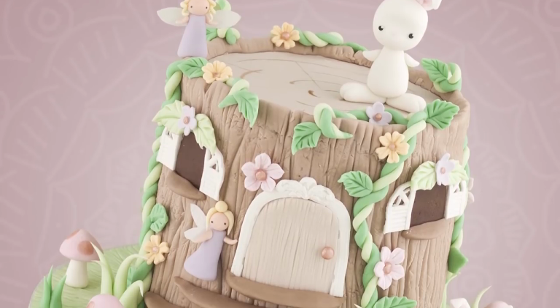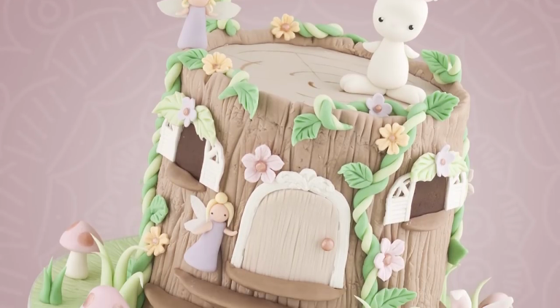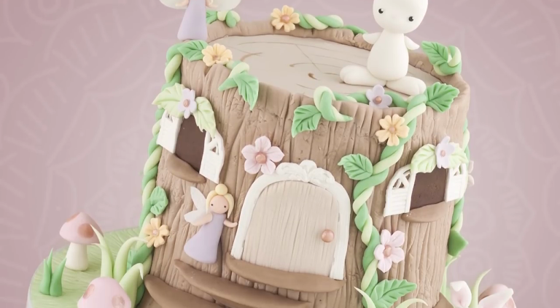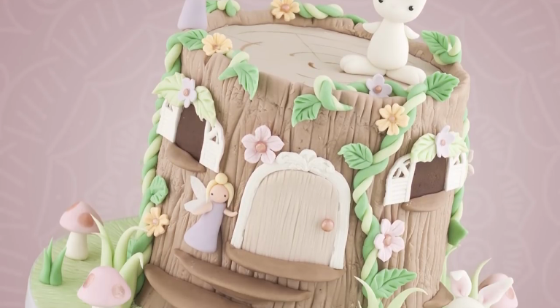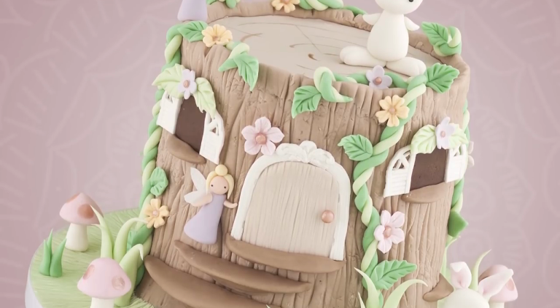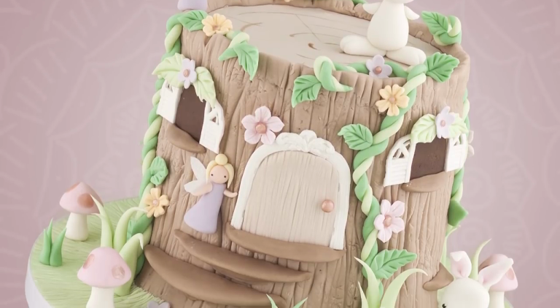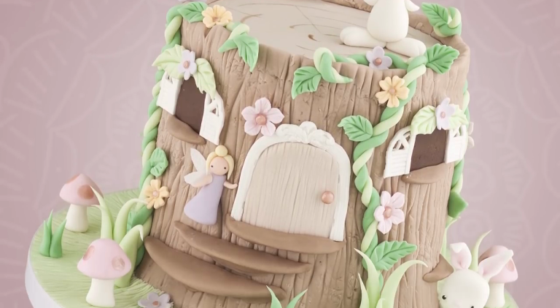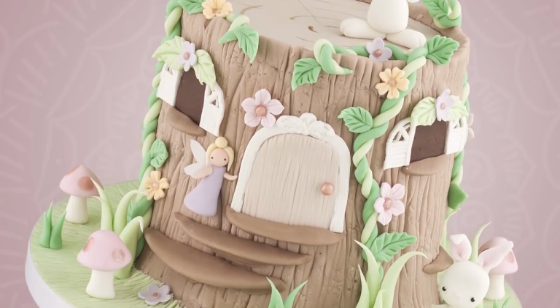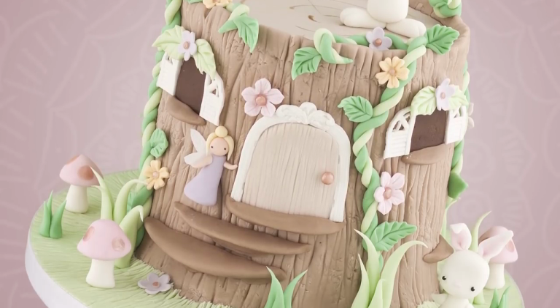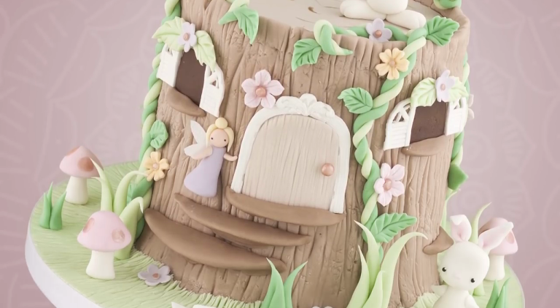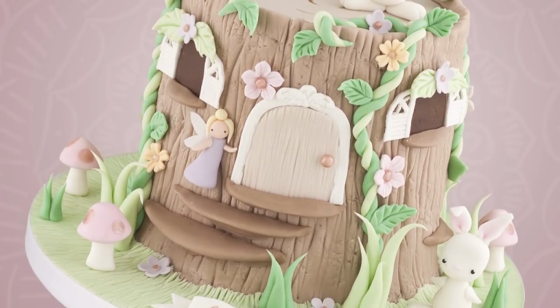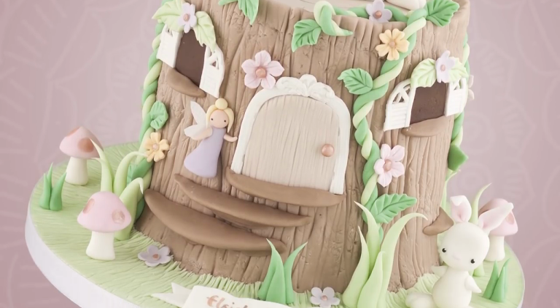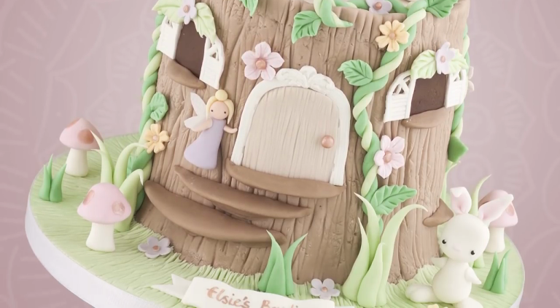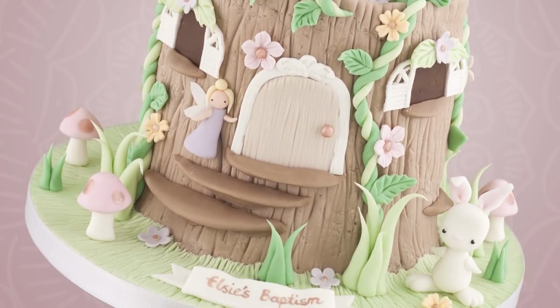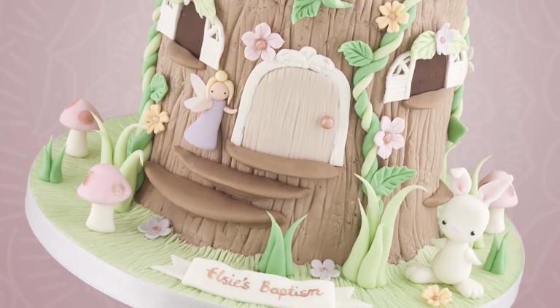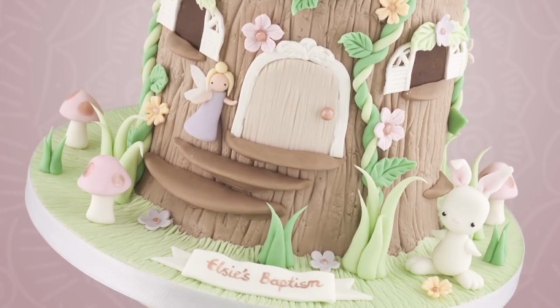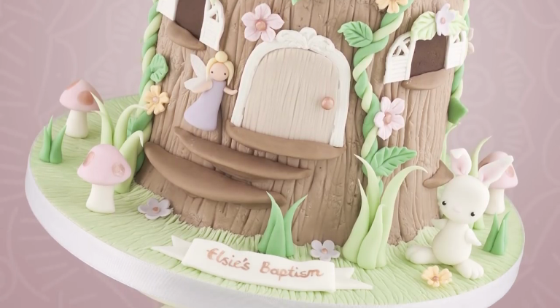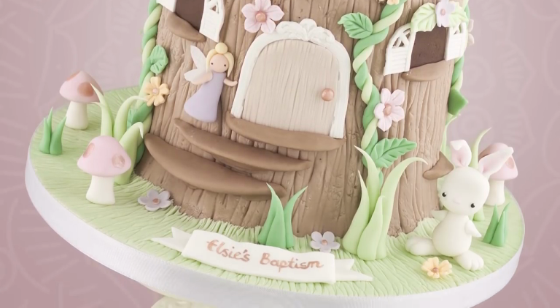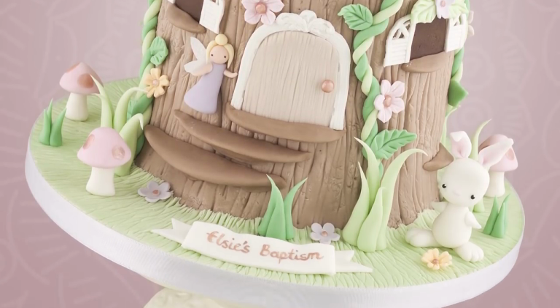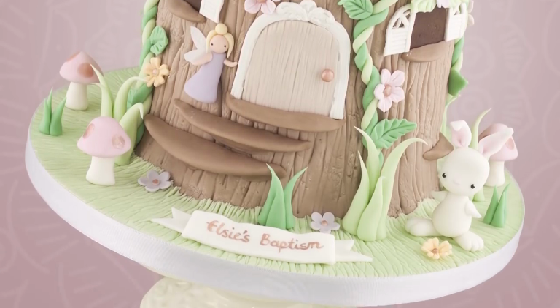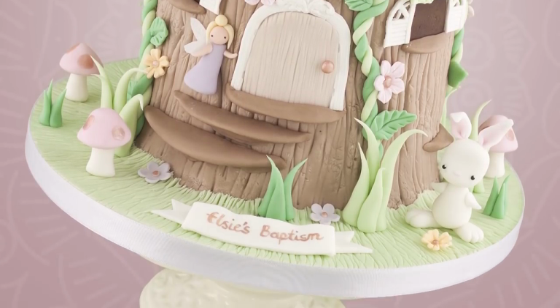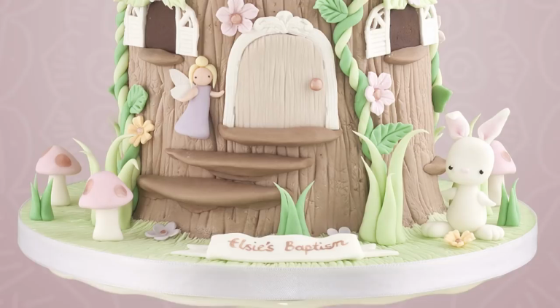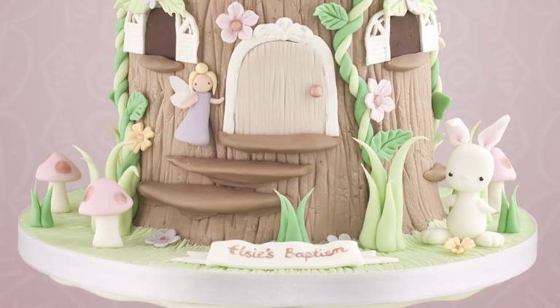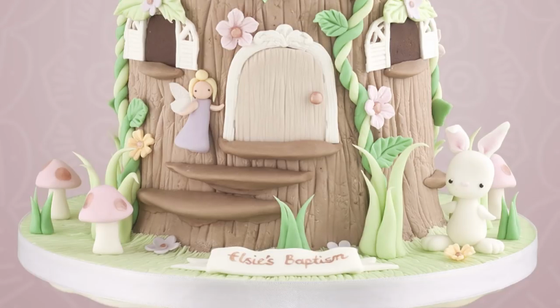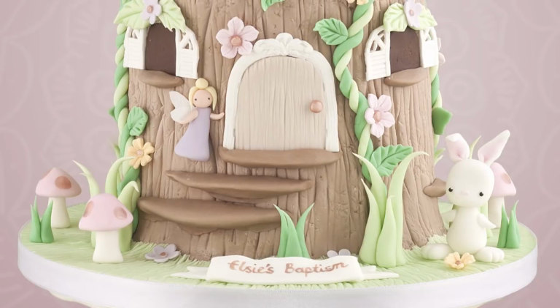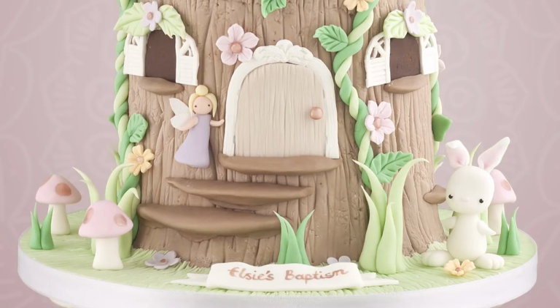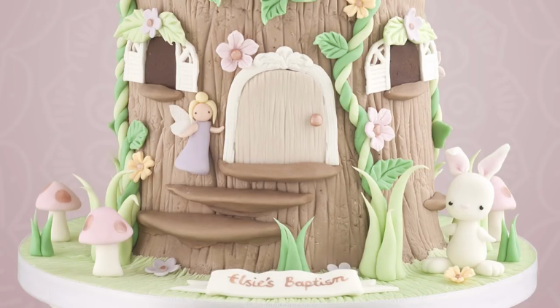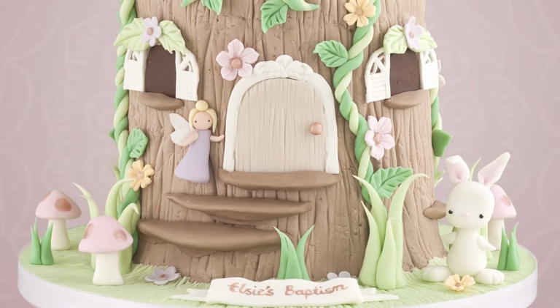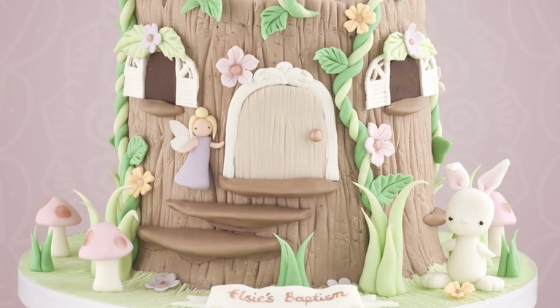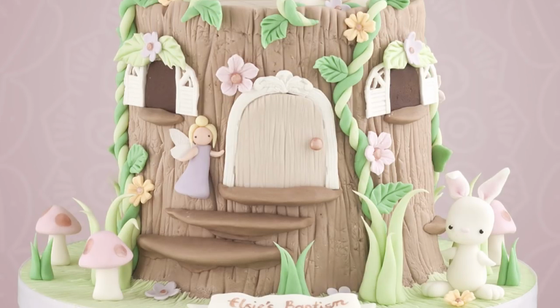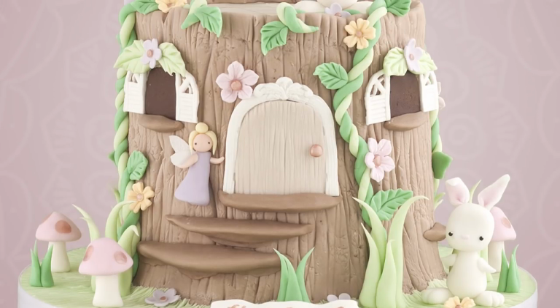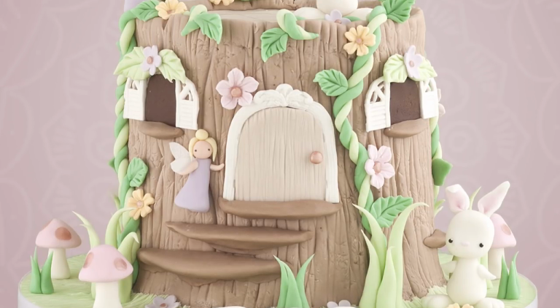And we're done! I hope you enjoyed this fairy tree stump tutorial. See you on Tuesday for the next one. Bye guys!